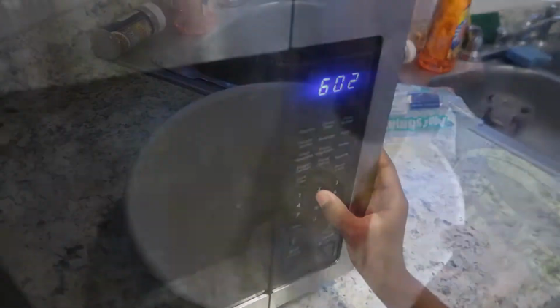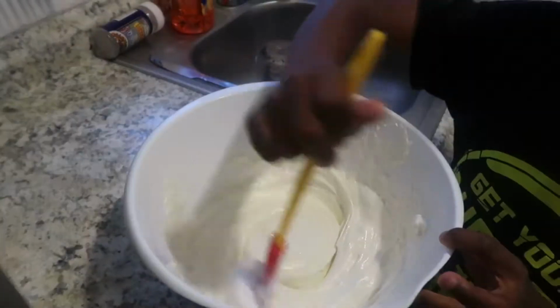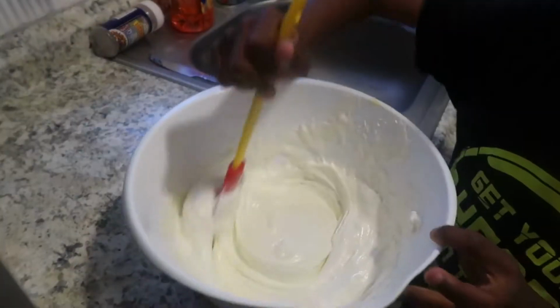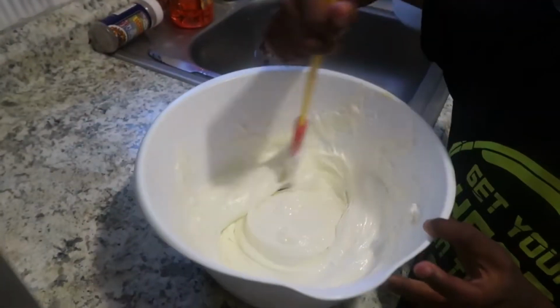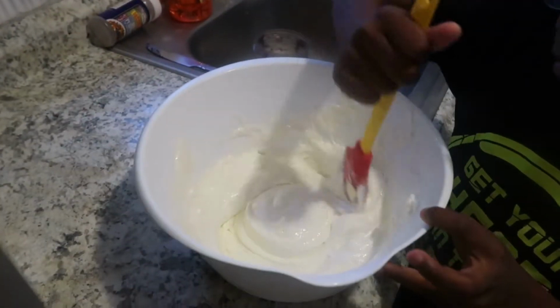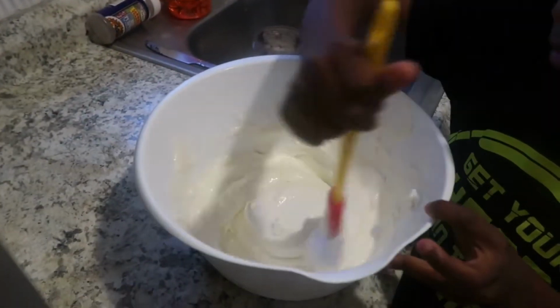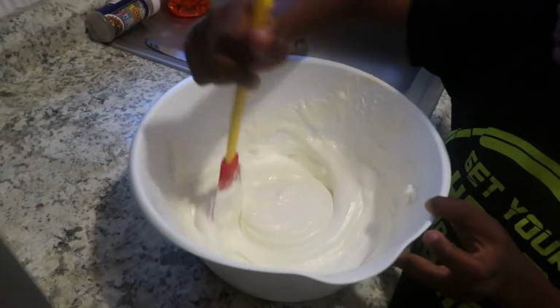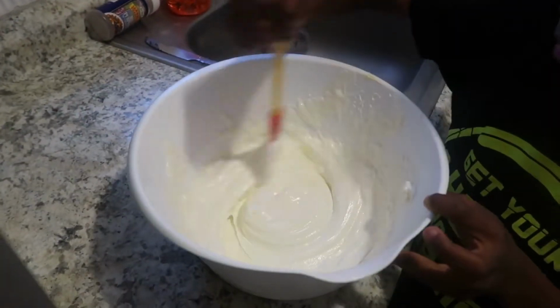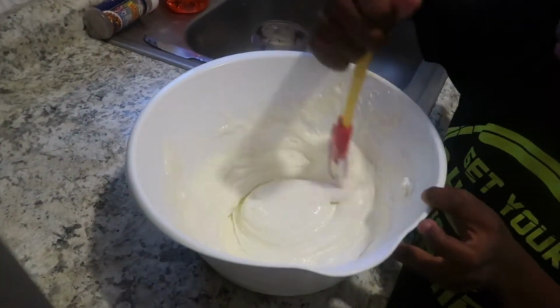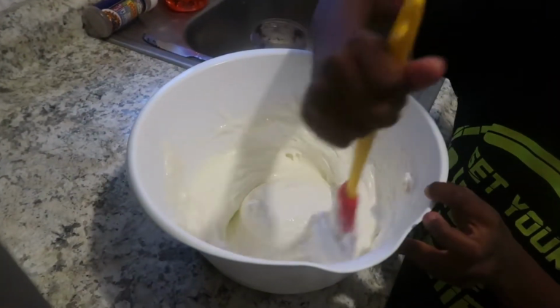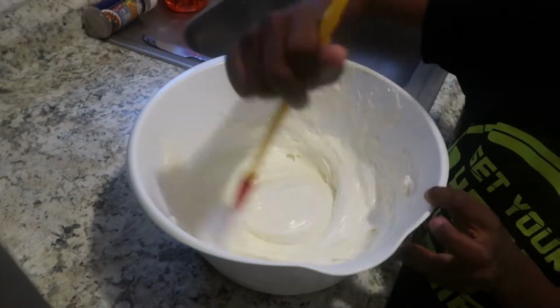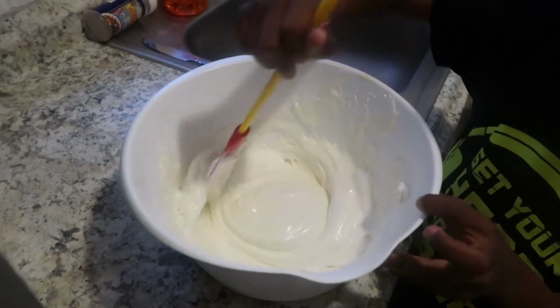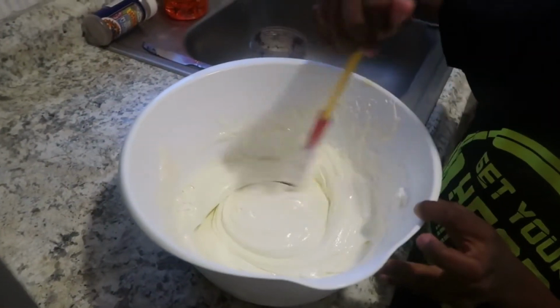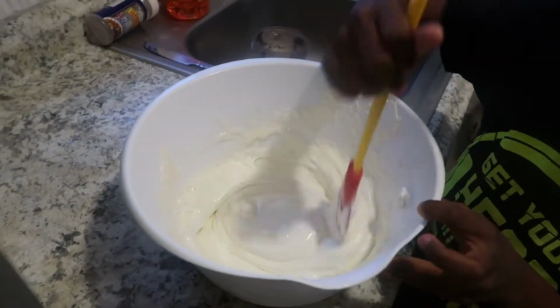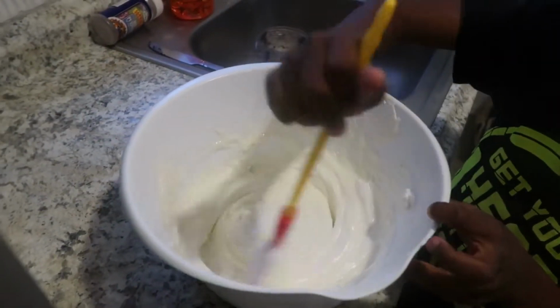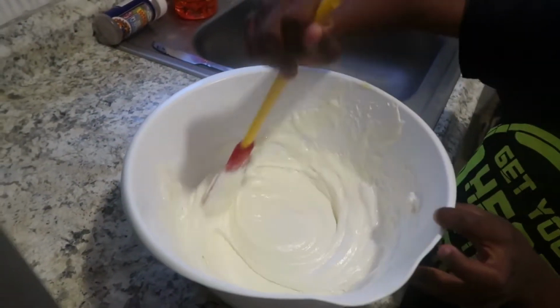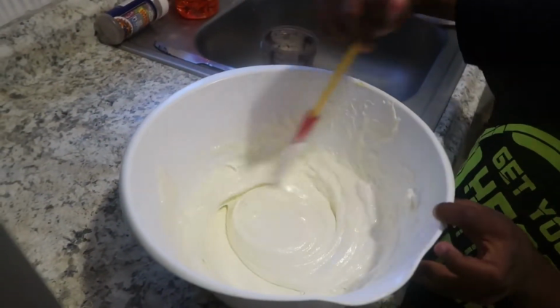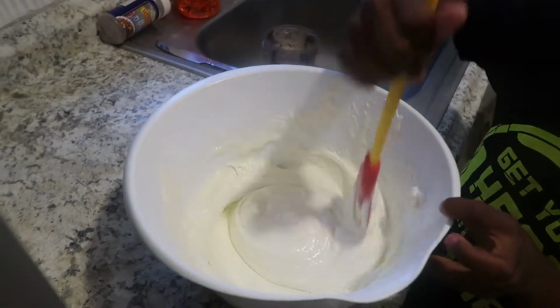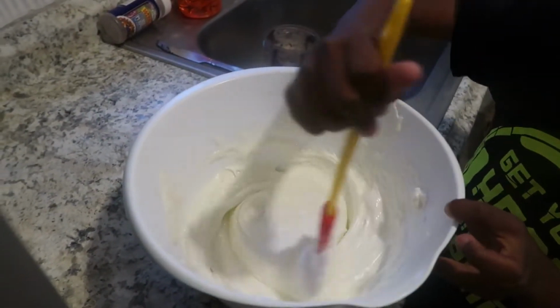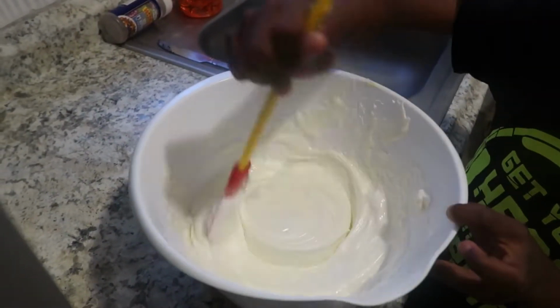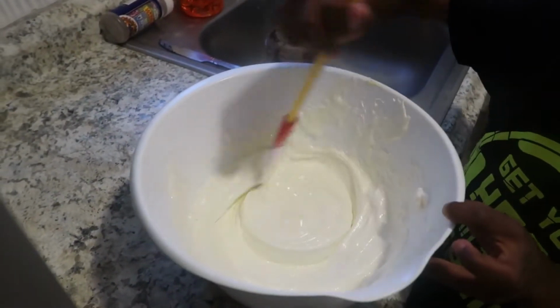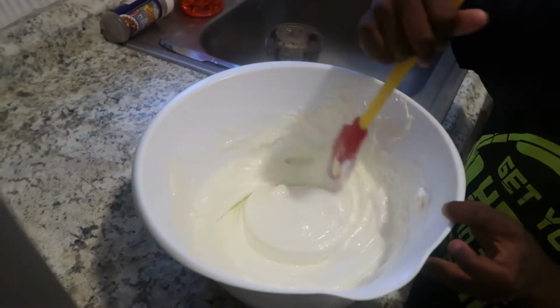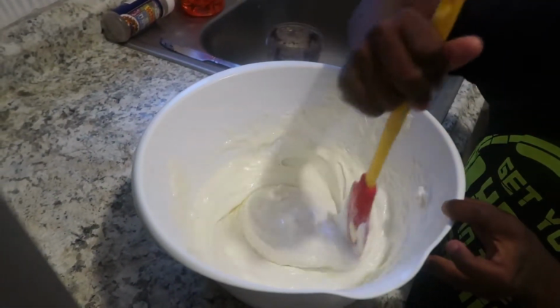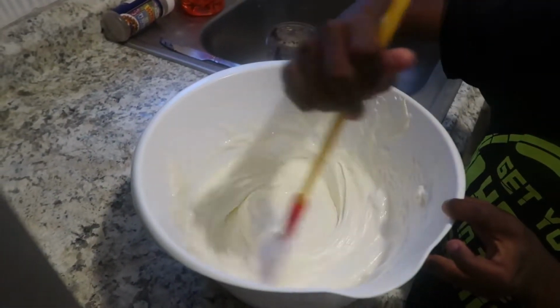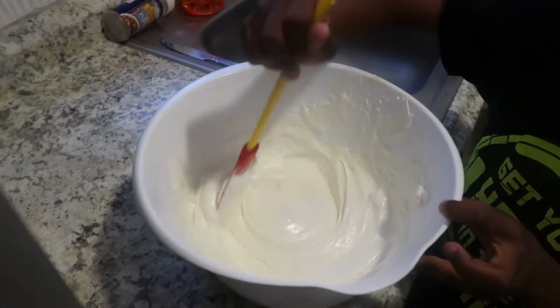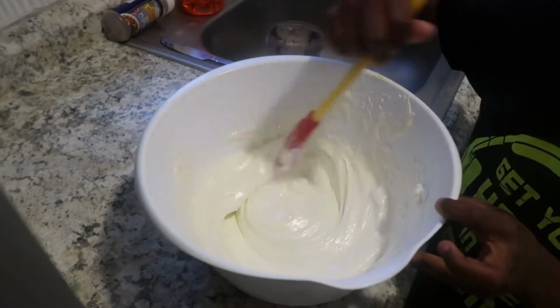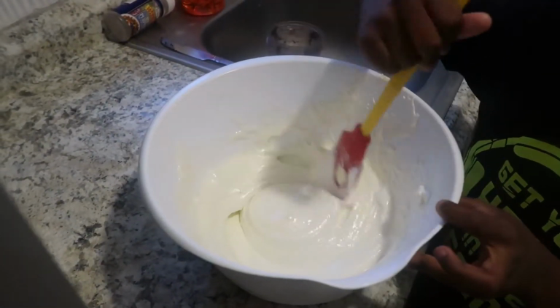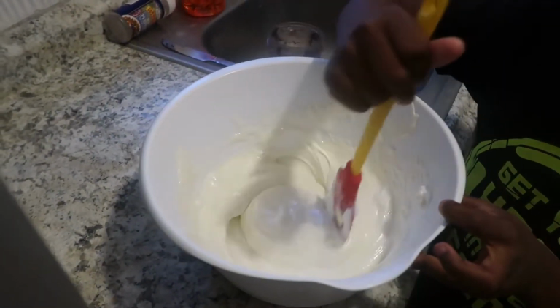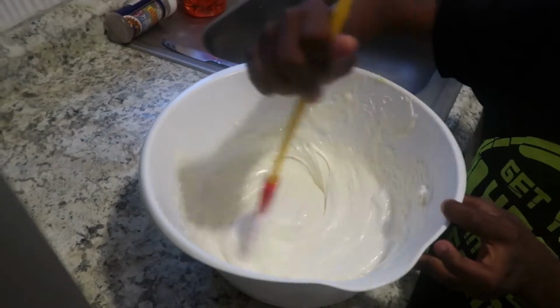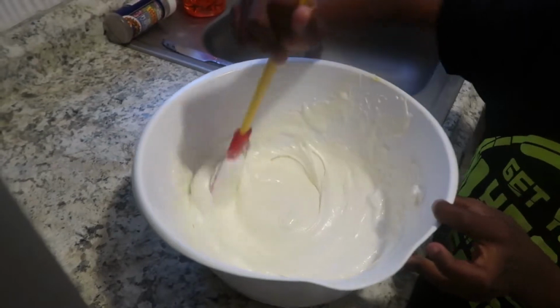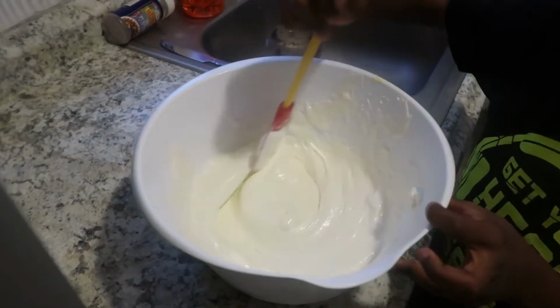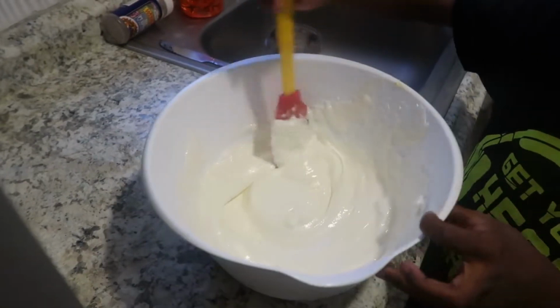After that is done, I will pour in my Oreo crumbs and stir everything together.